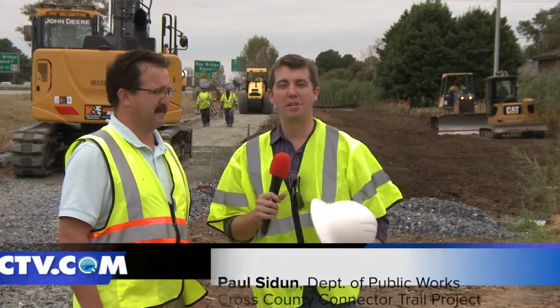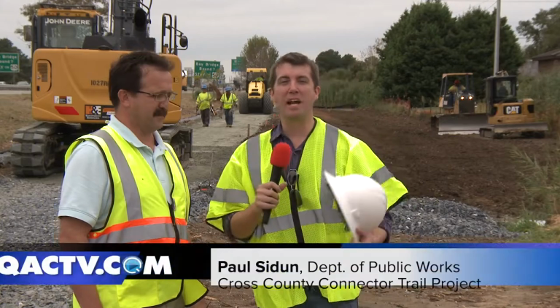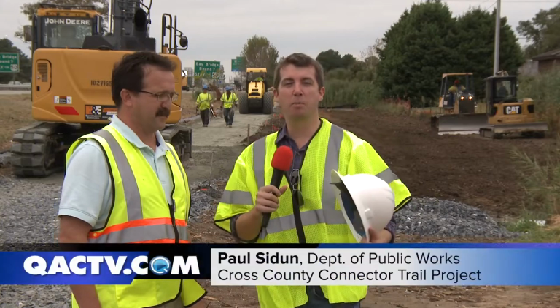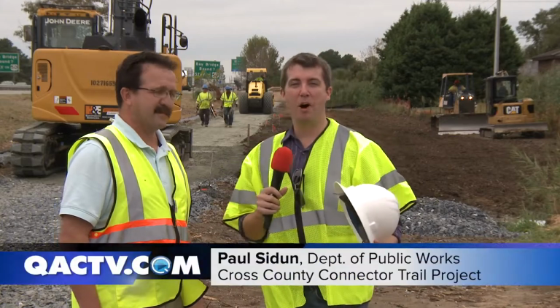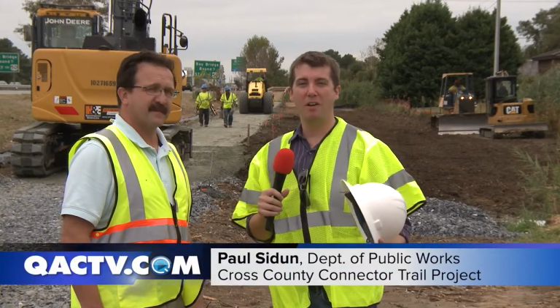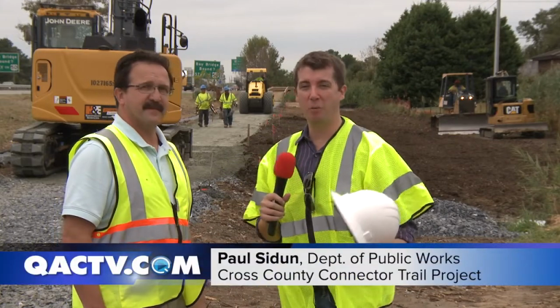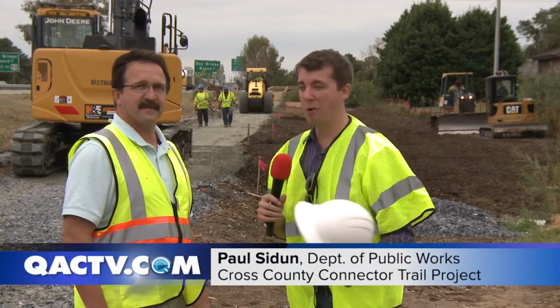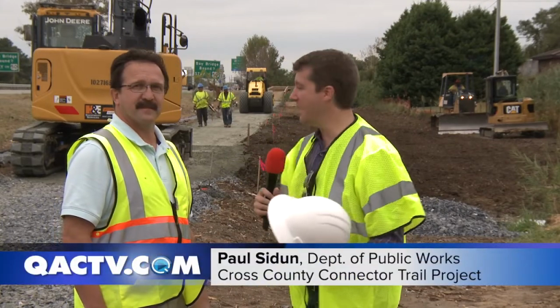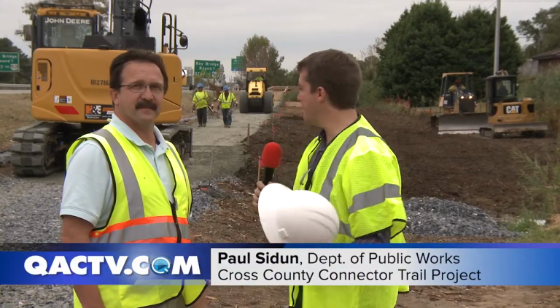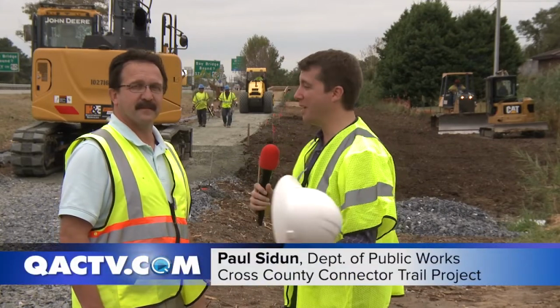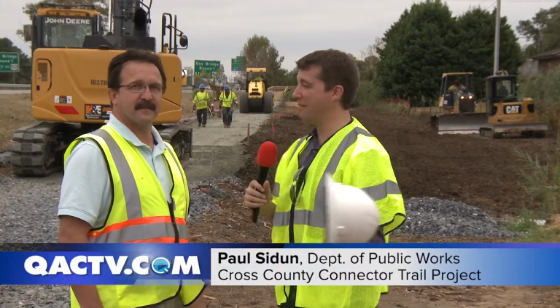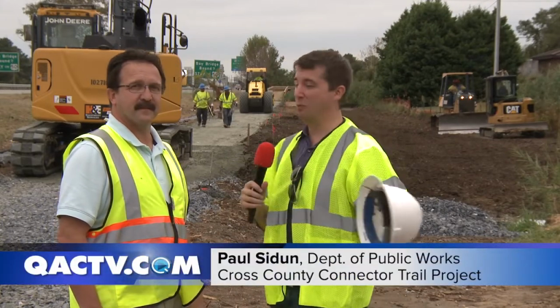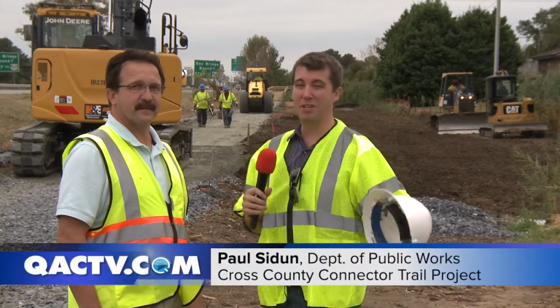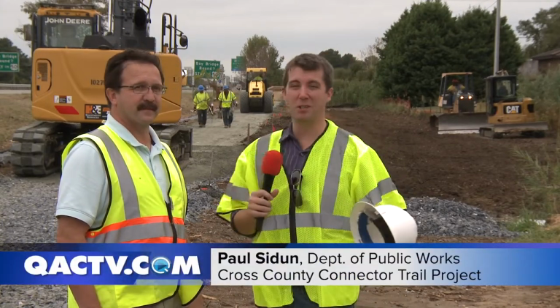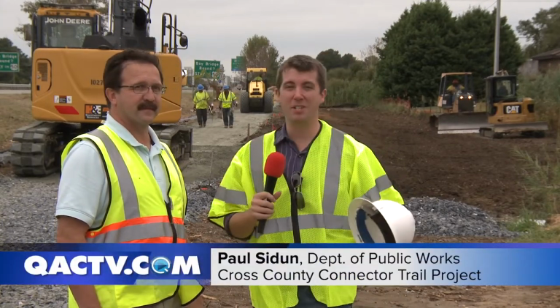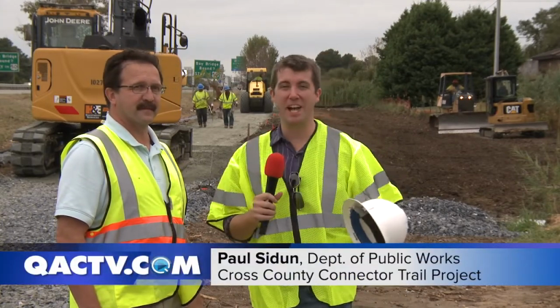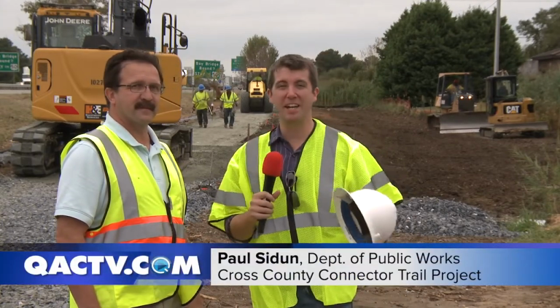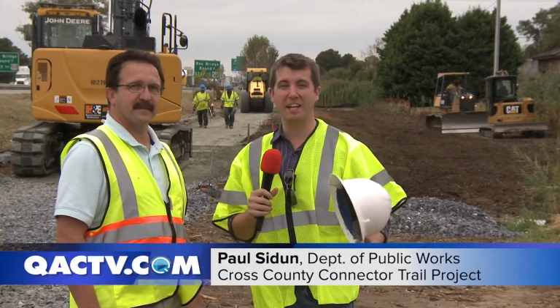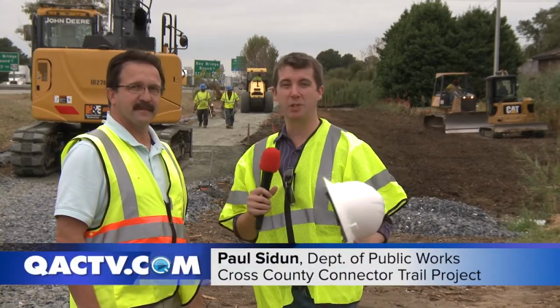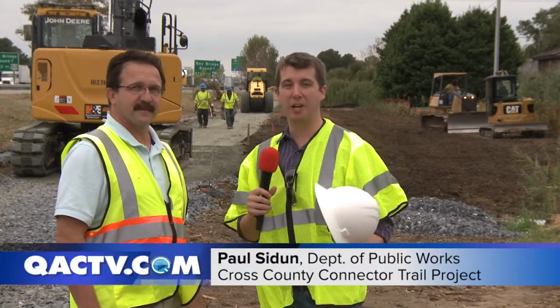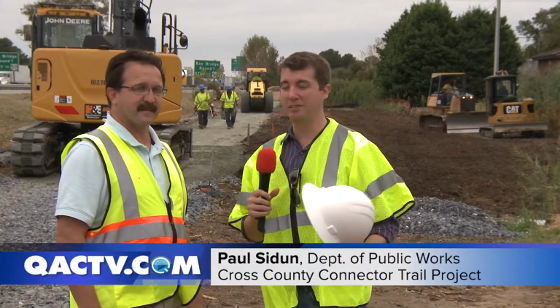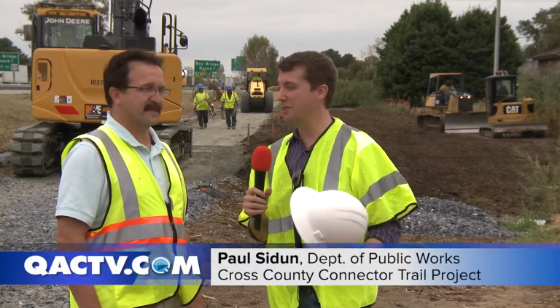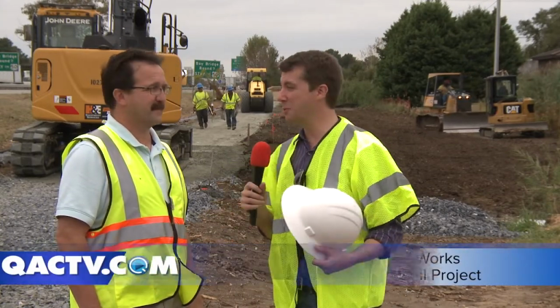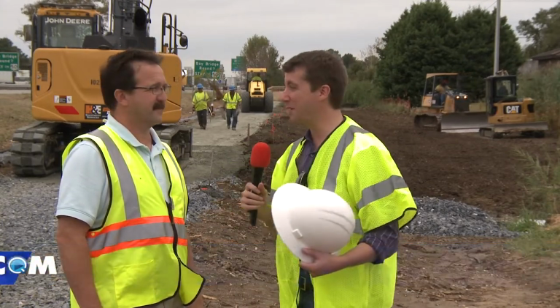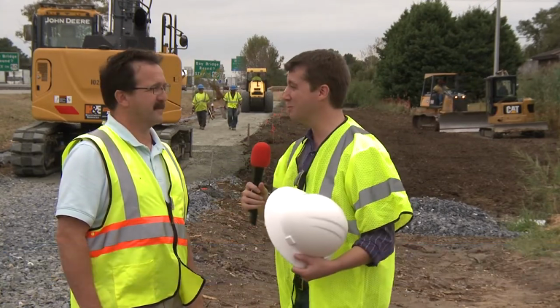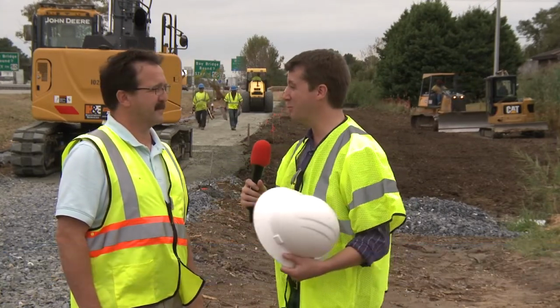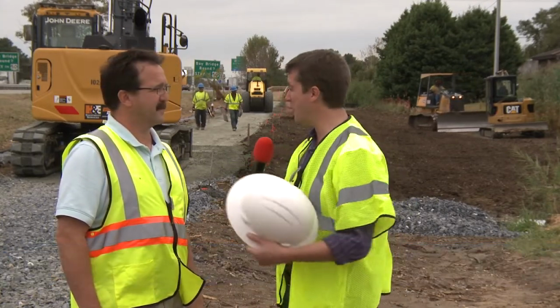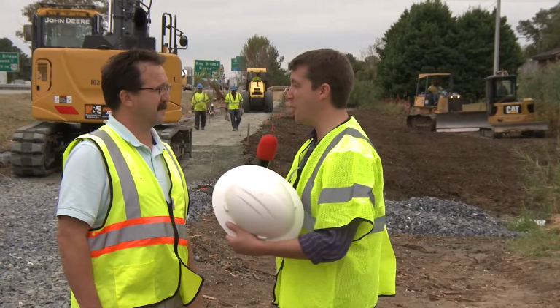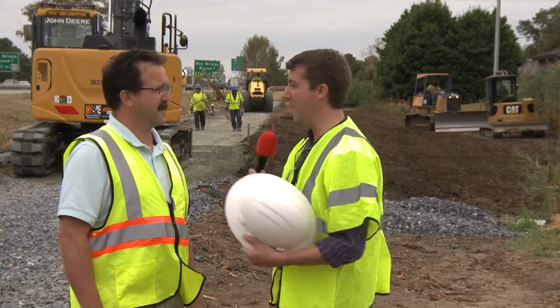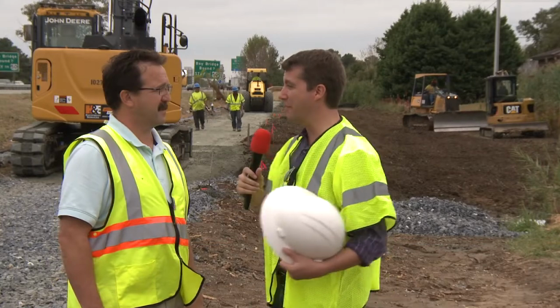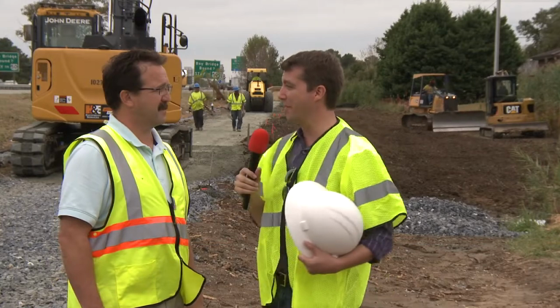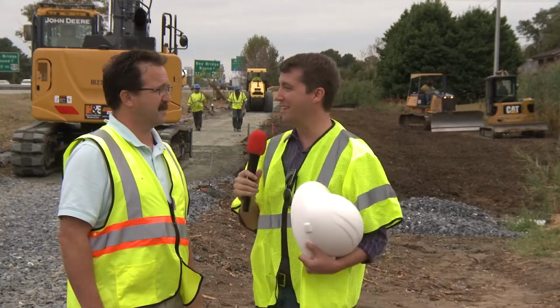I'm standing here with Paul and we're right in the middle of it, we're at the Cross County Connector Trail. So Paul, what's going on behind me right now?